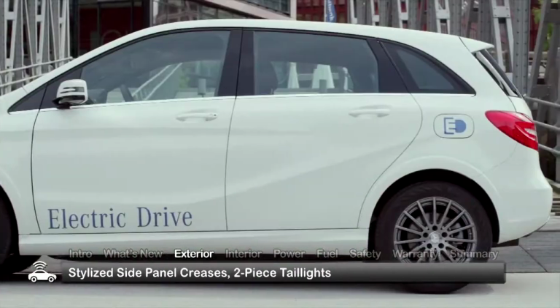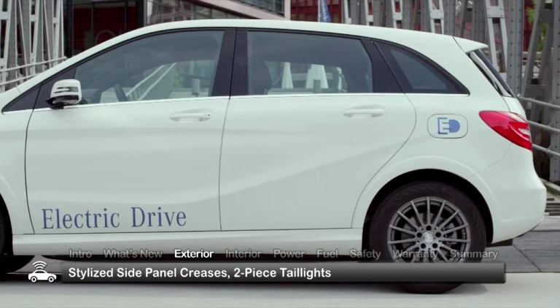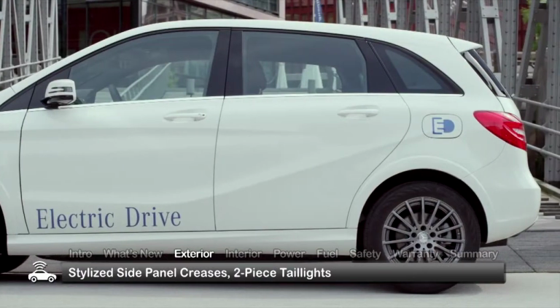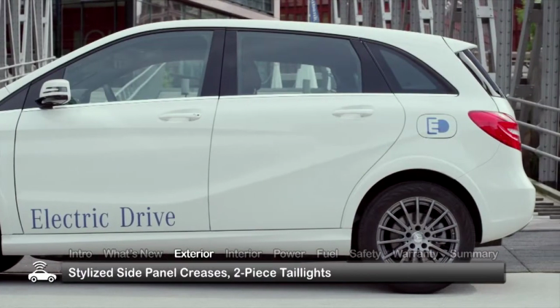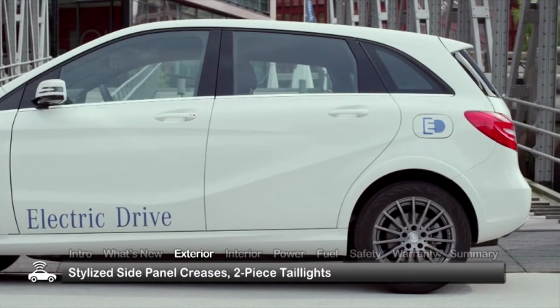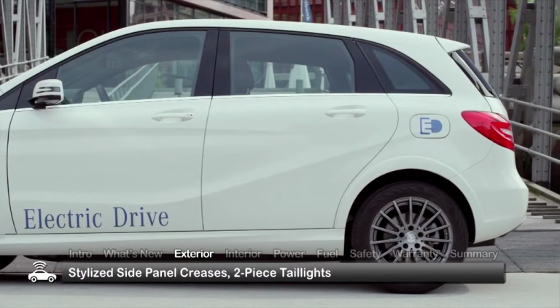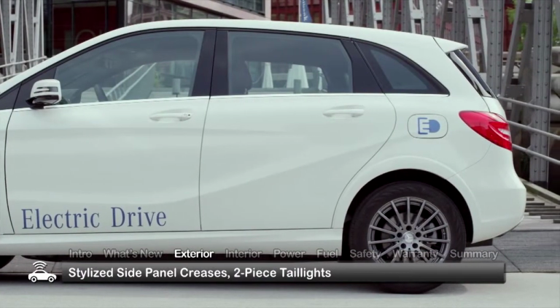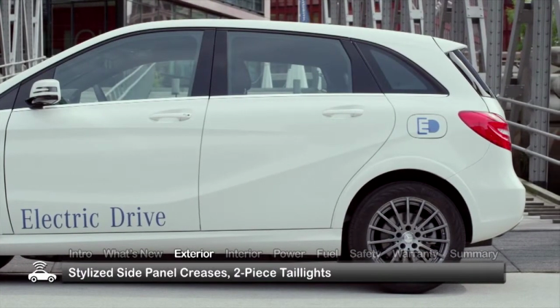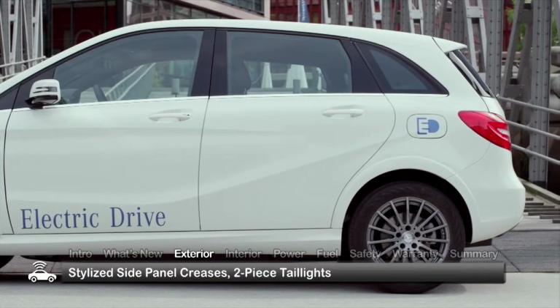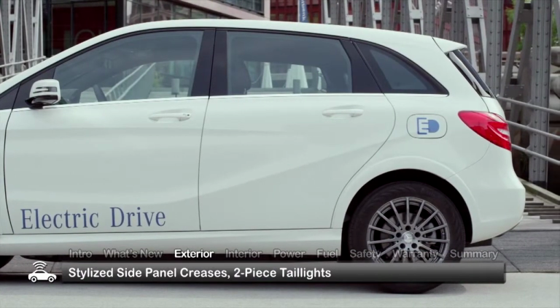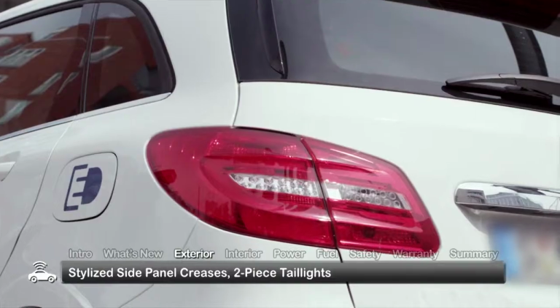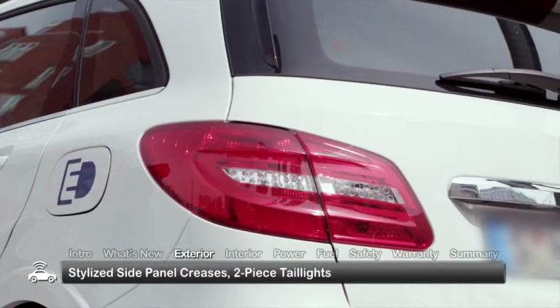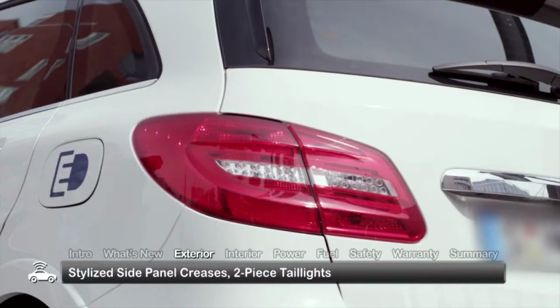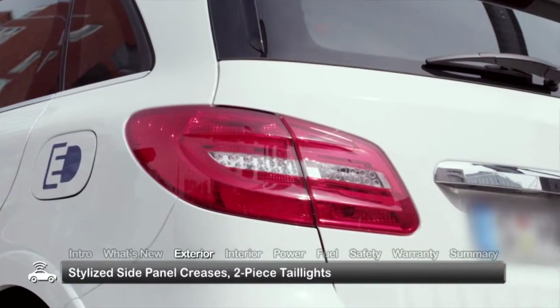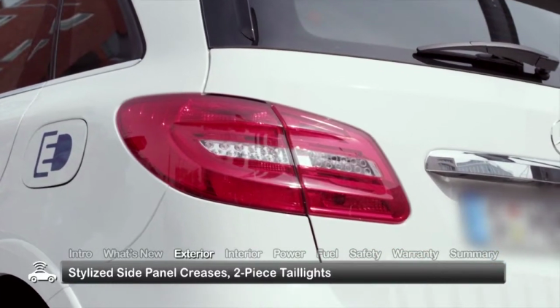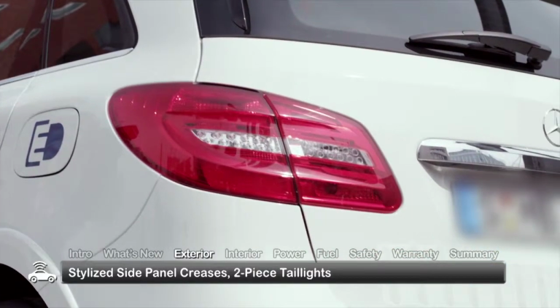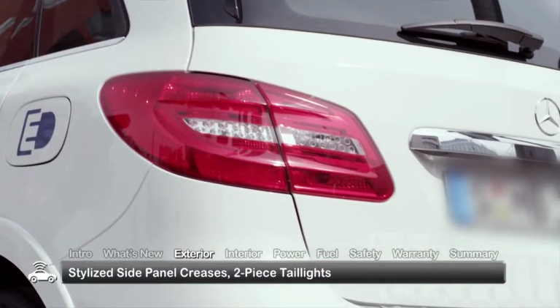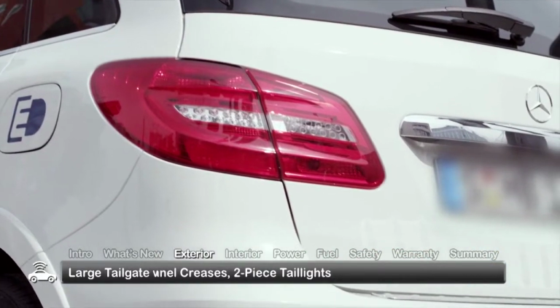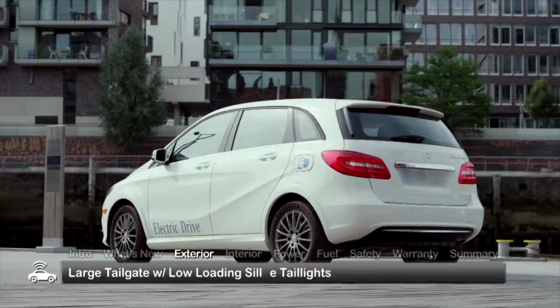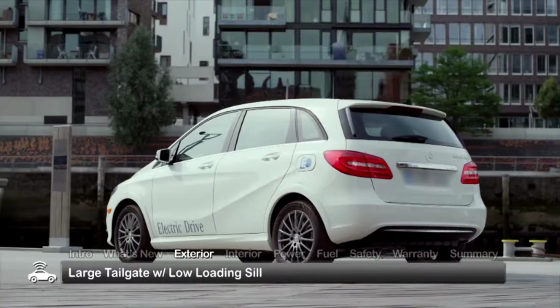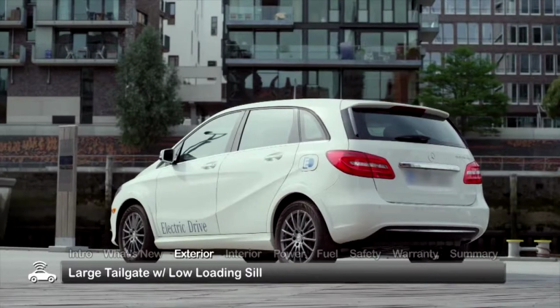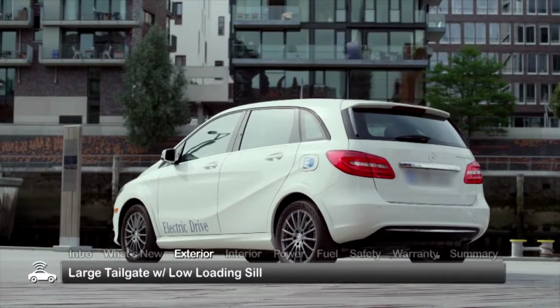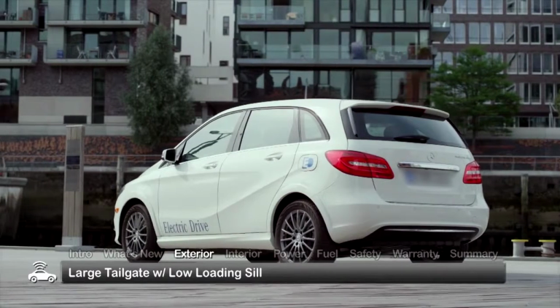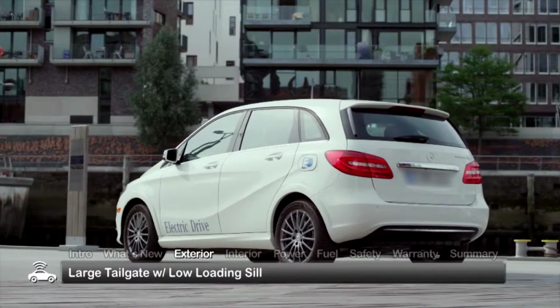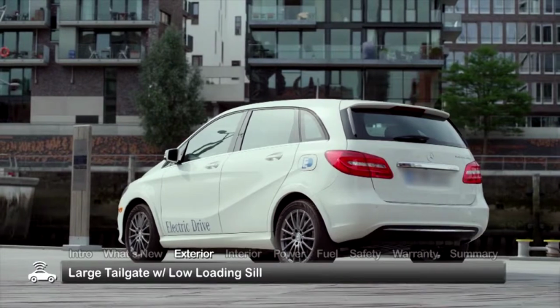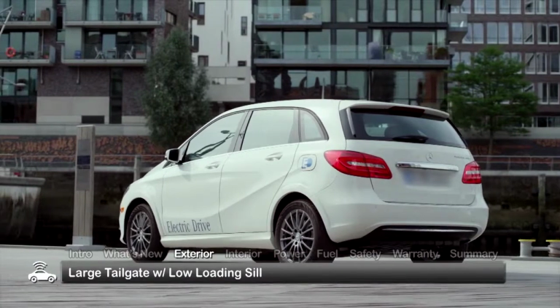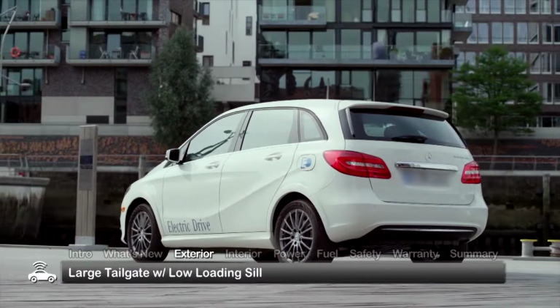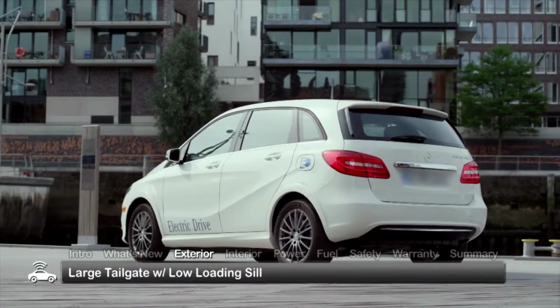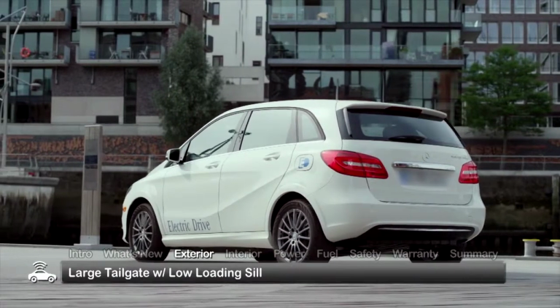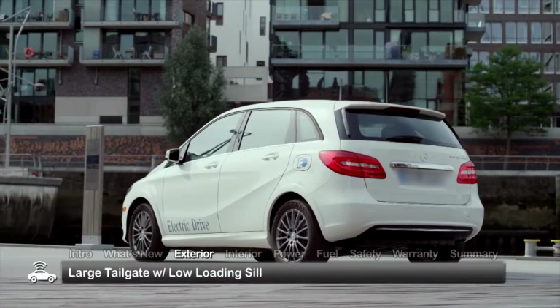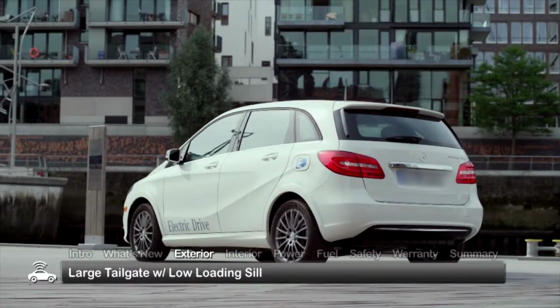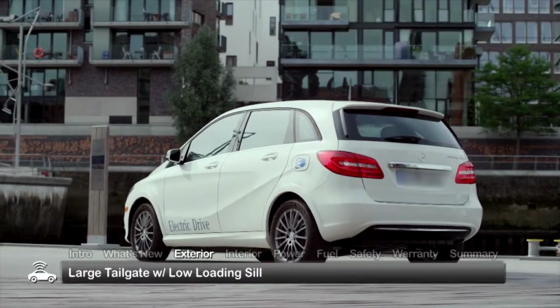Dynamic creases in the side panels lead to striking two-piece tail lights and a large tailgate with a convenient low-loading sill.